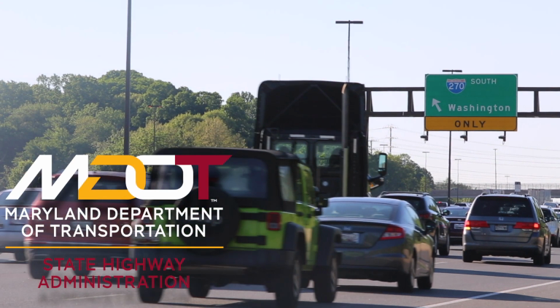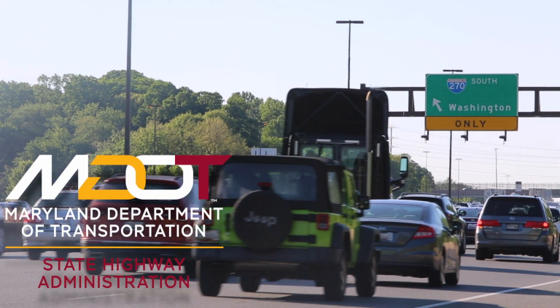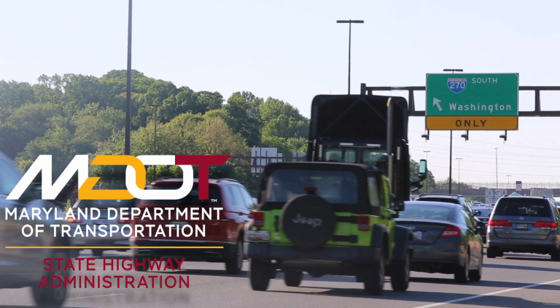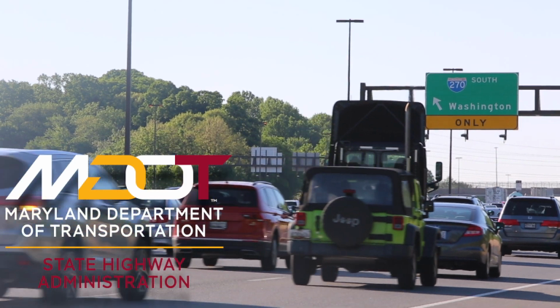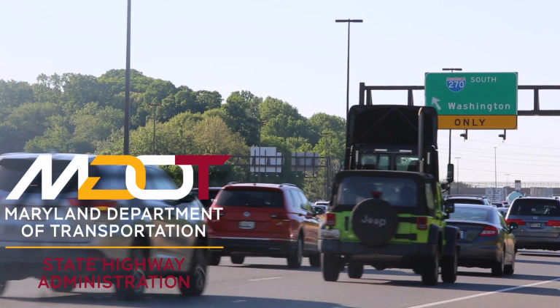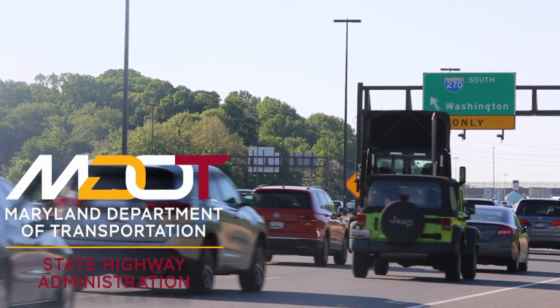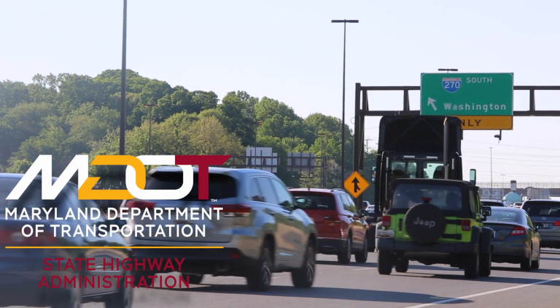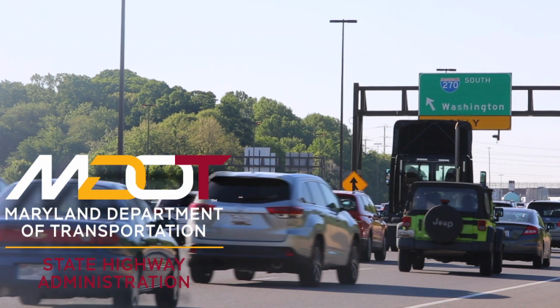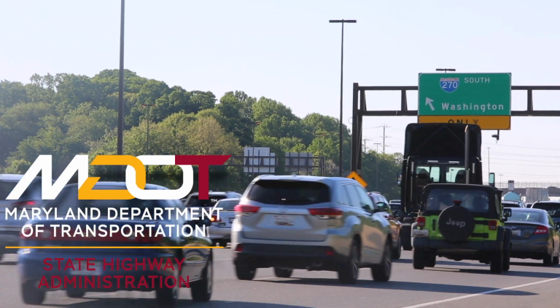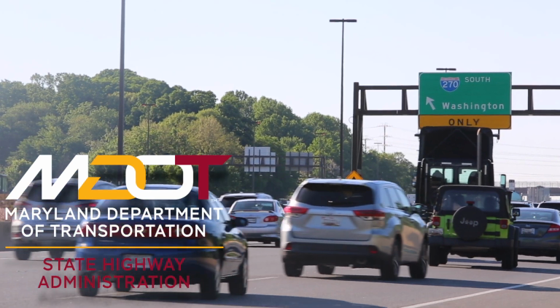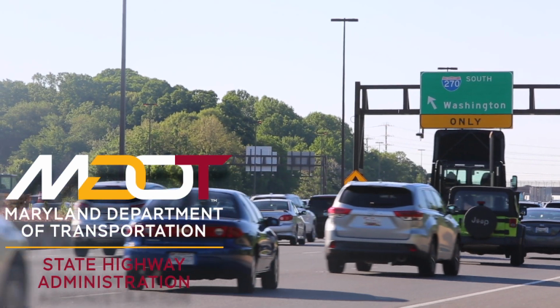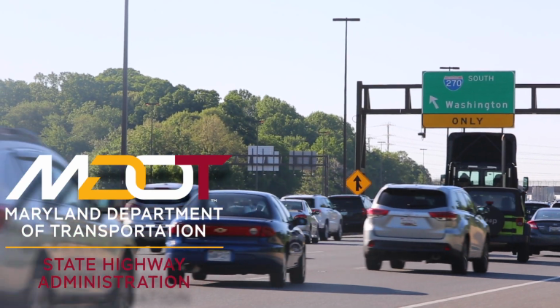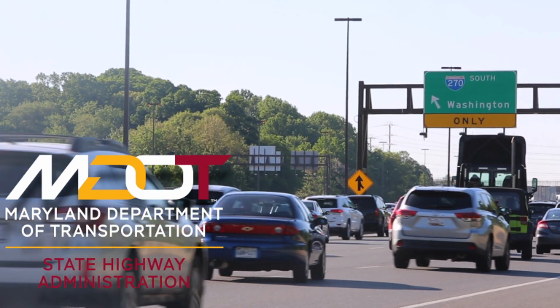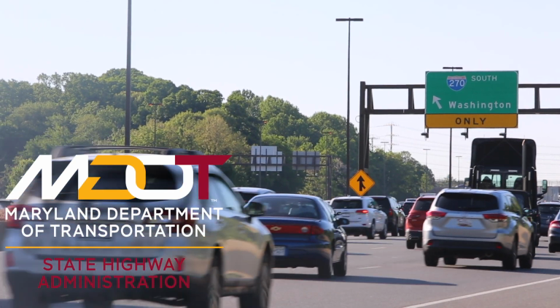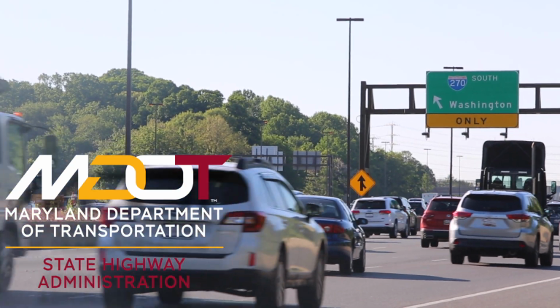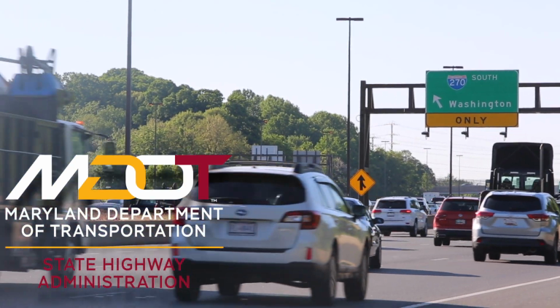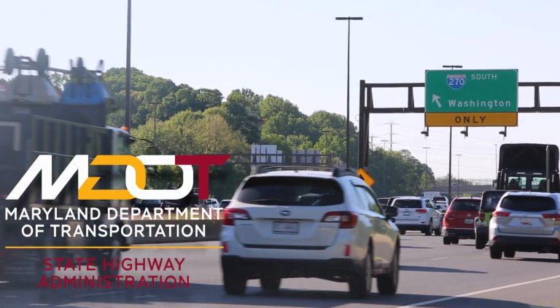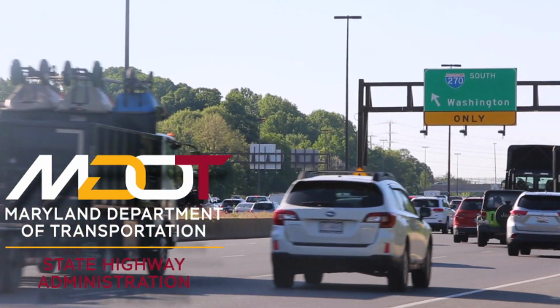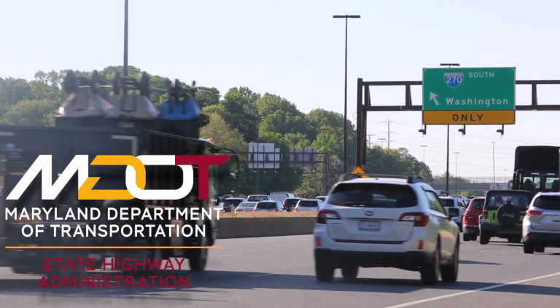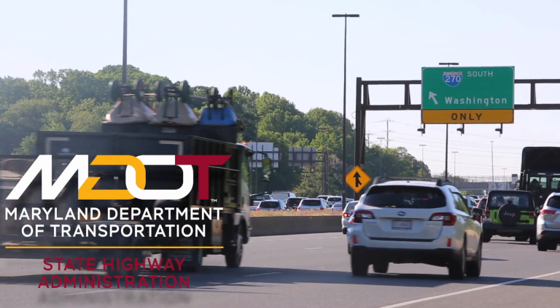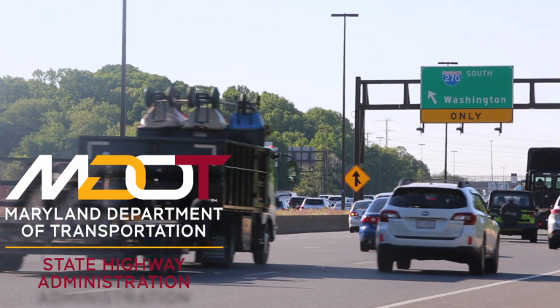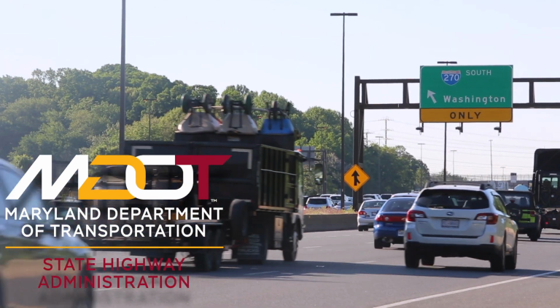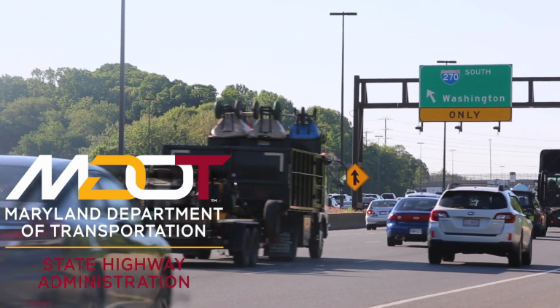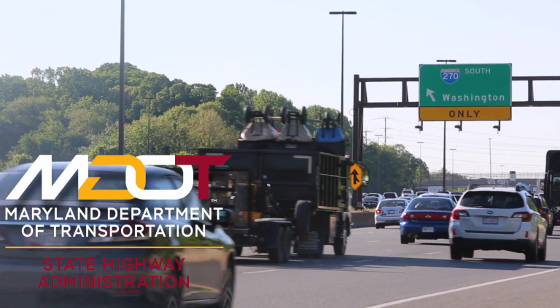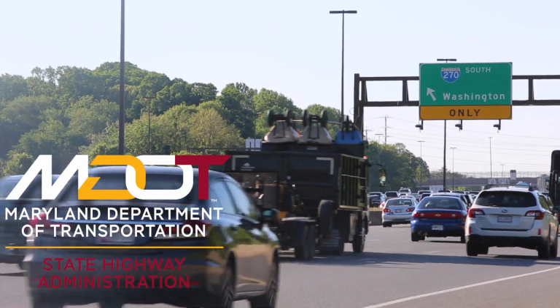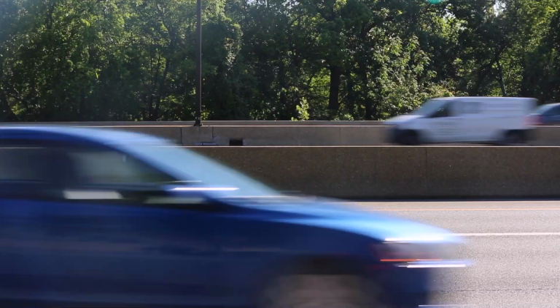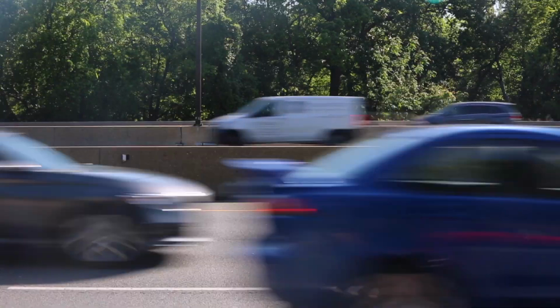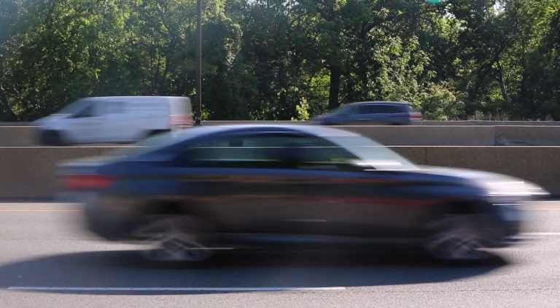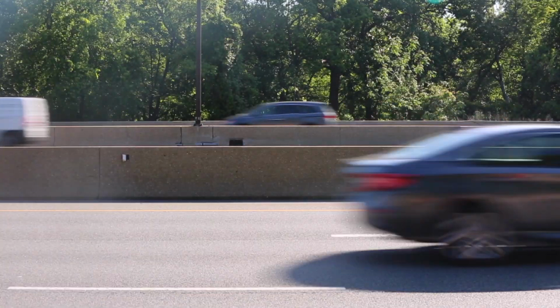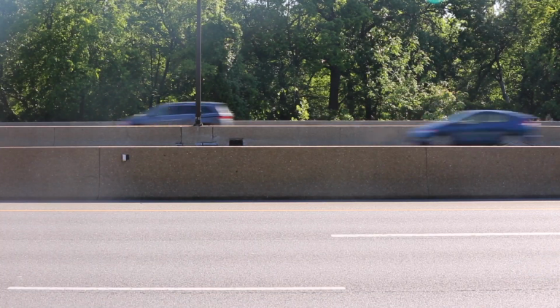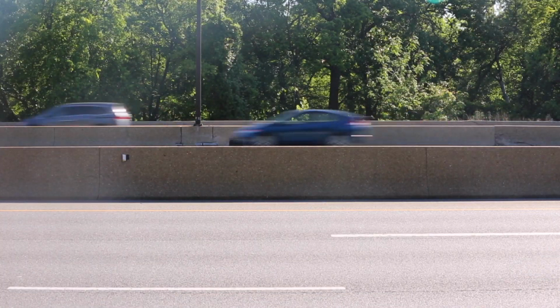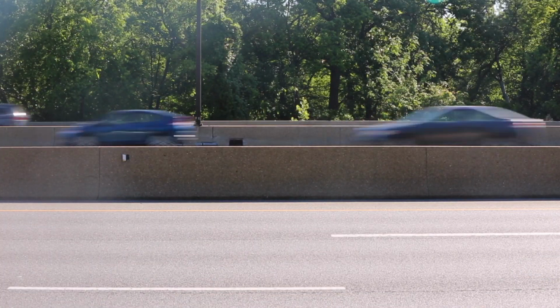MDOT's mission is to provide safe, sustainable, intelligent transportation solutions to connect our customers to life's opportunities.